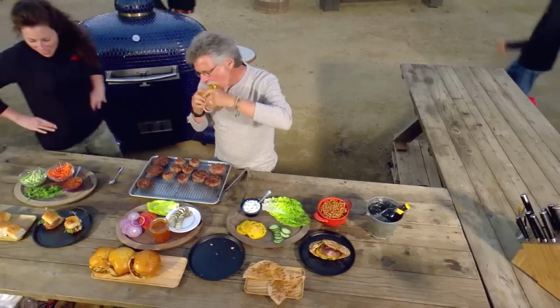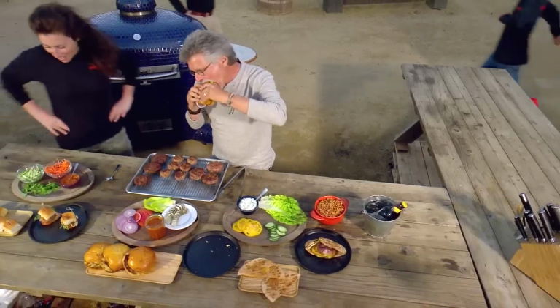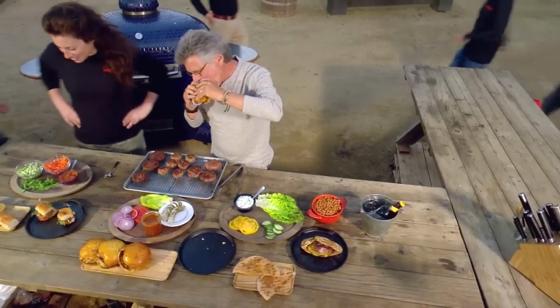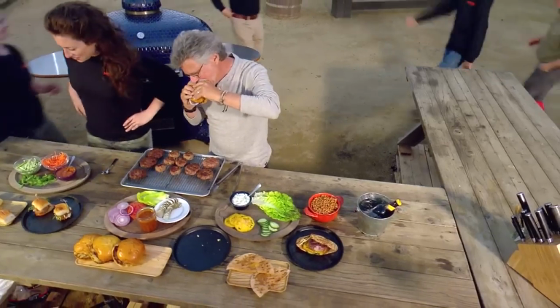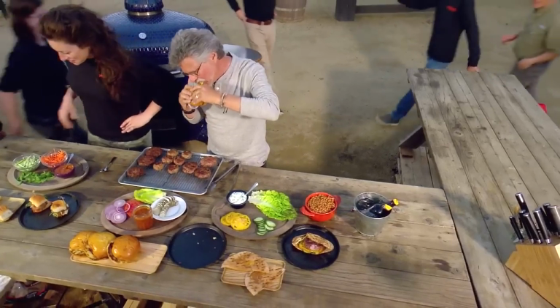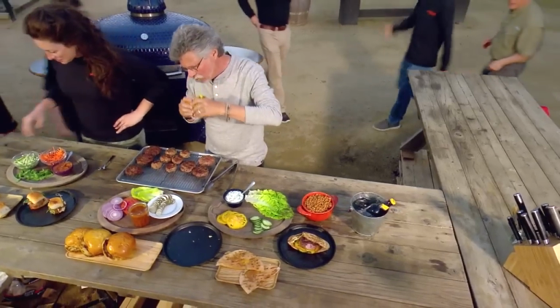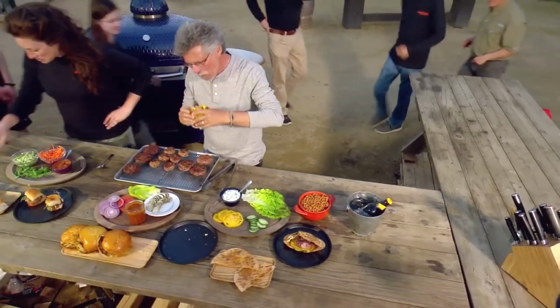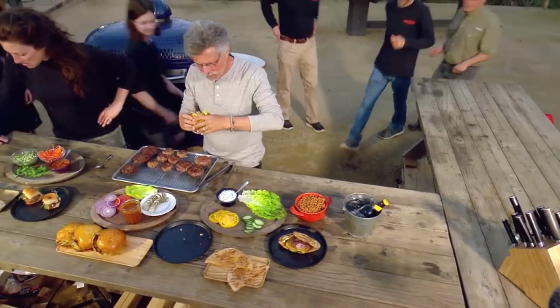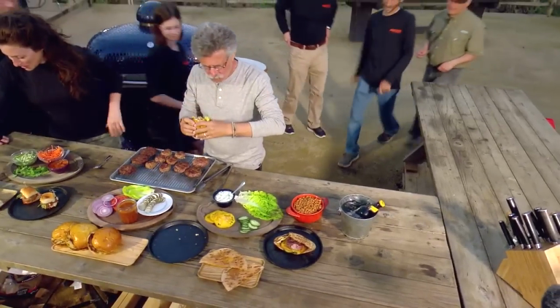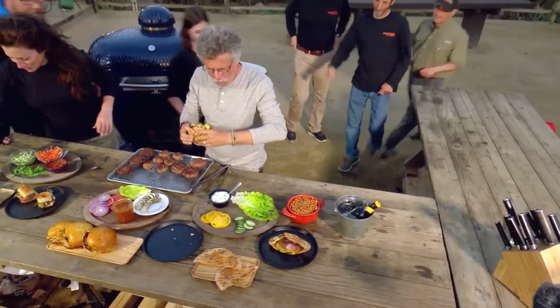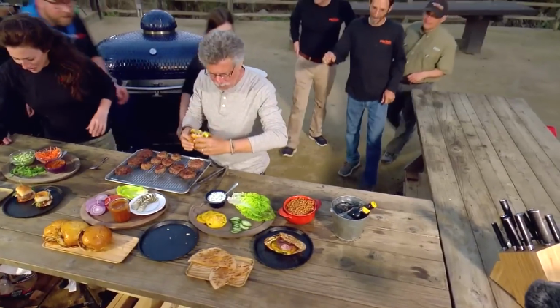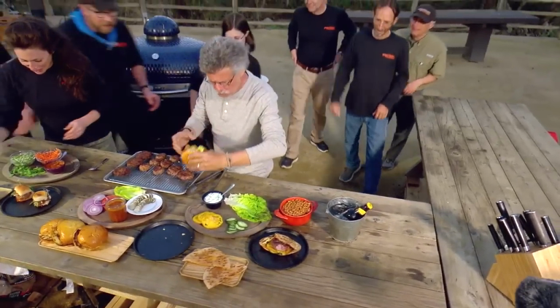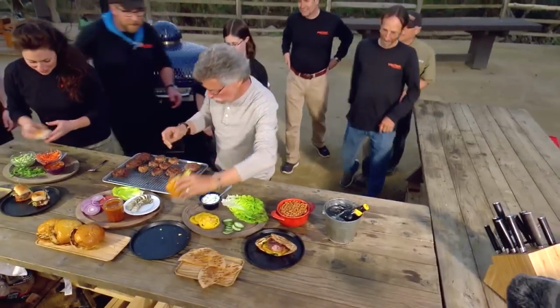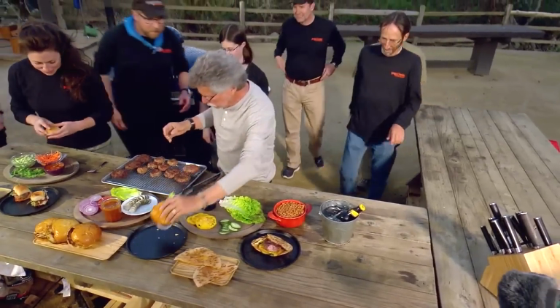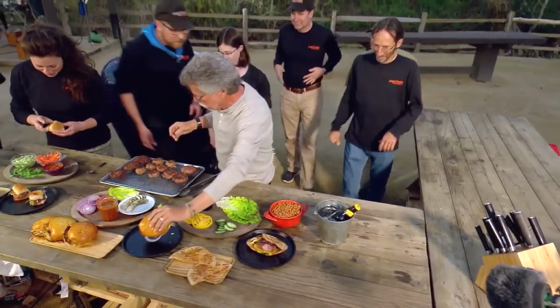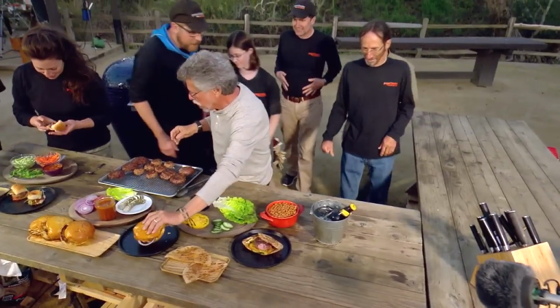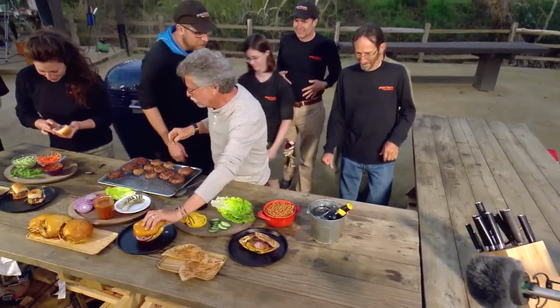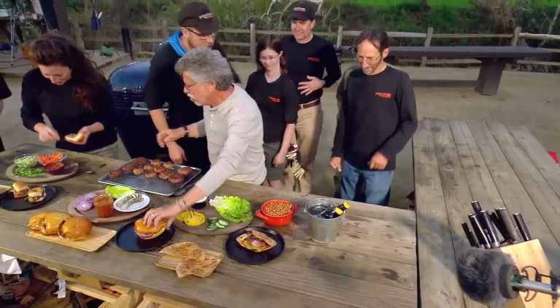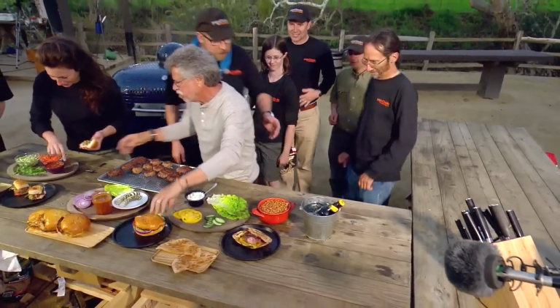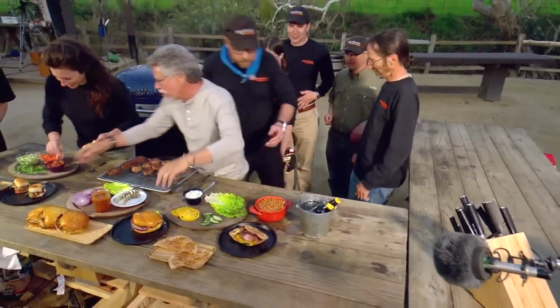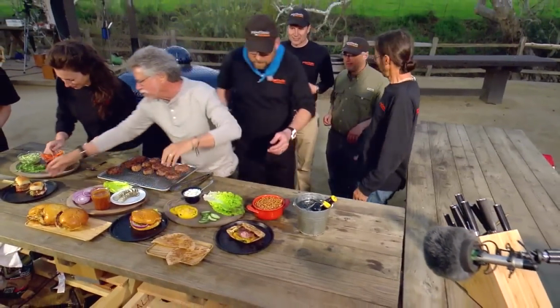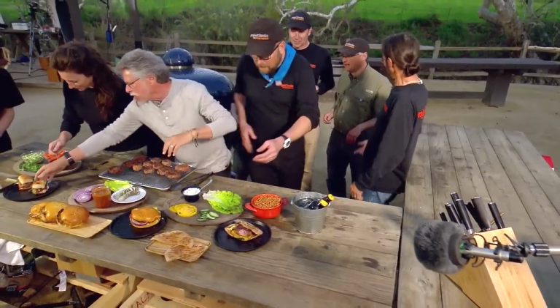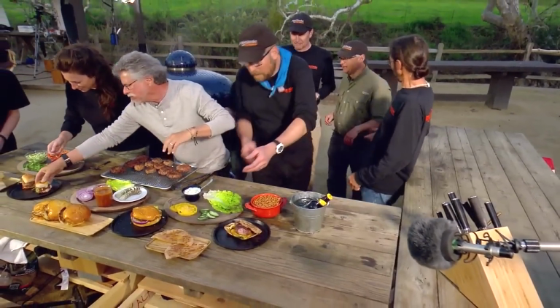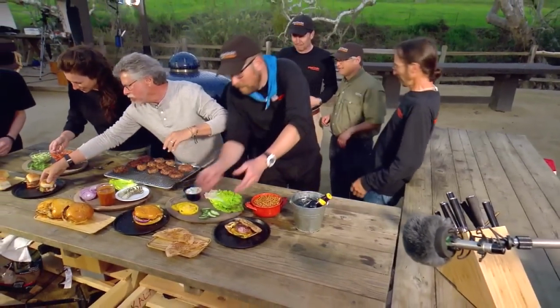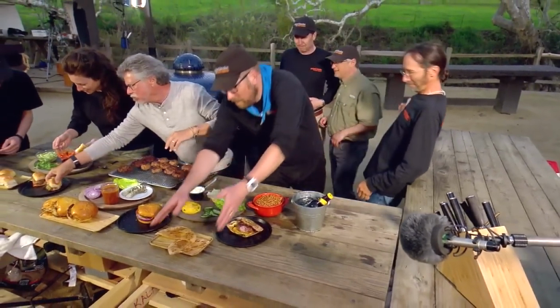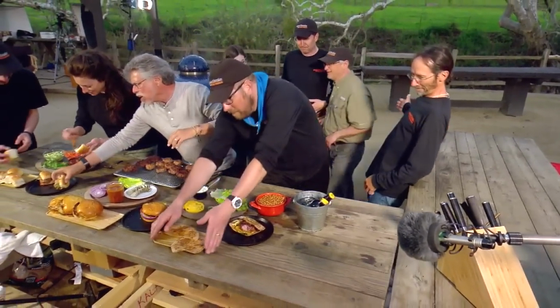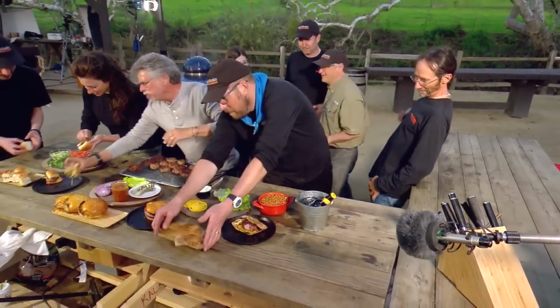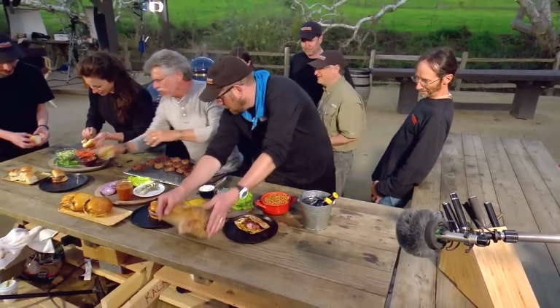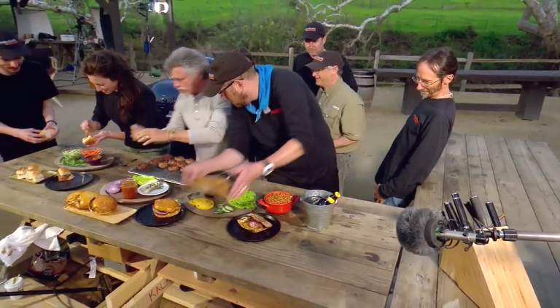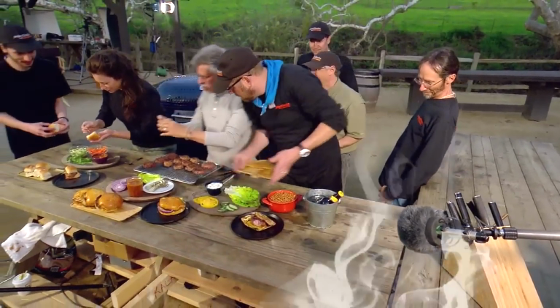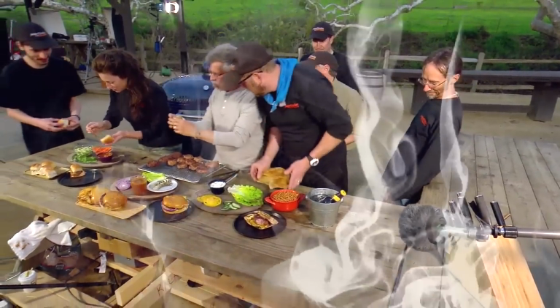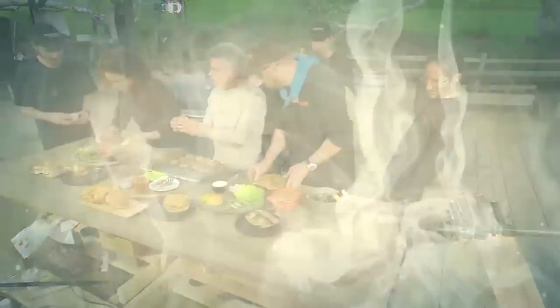All right, I think we've got some assembly to do here. I'll make some lamb burgers. All right, Chris, set me up. You want some sauce?